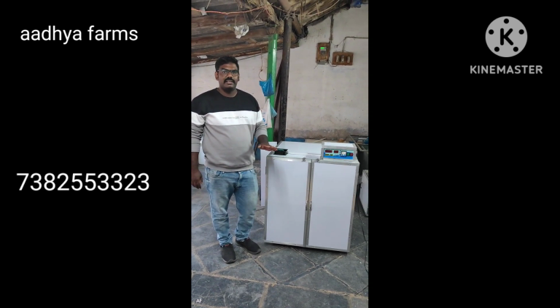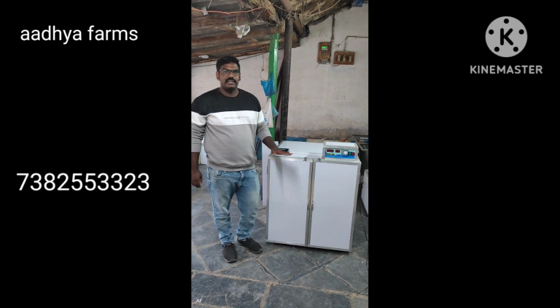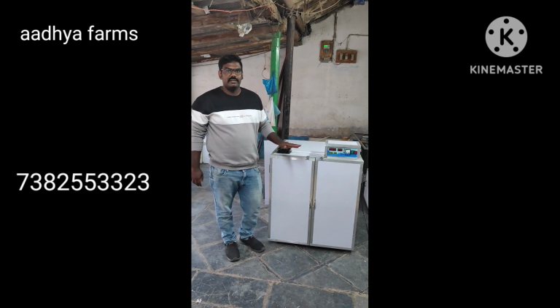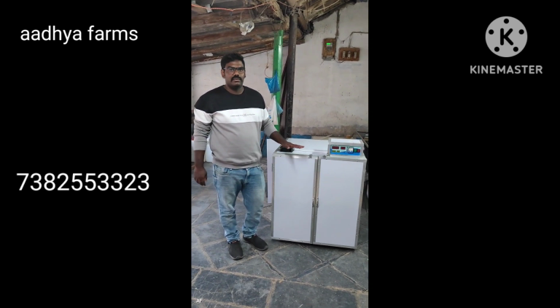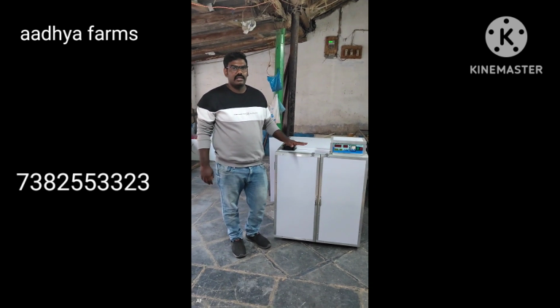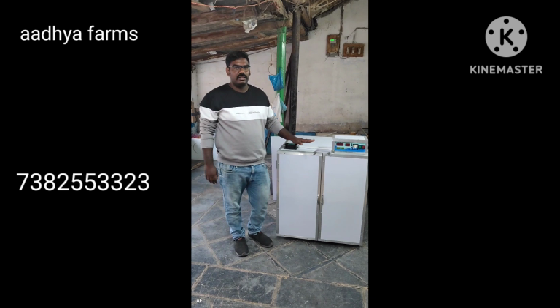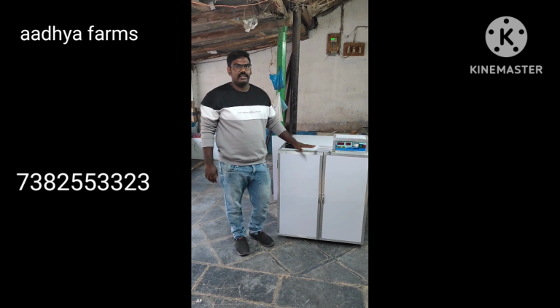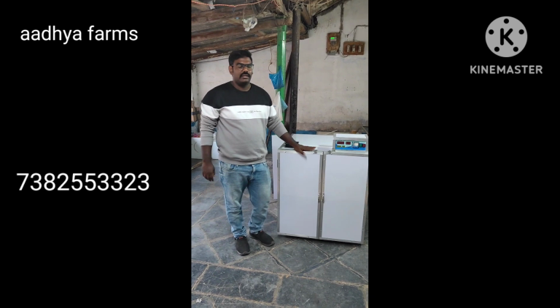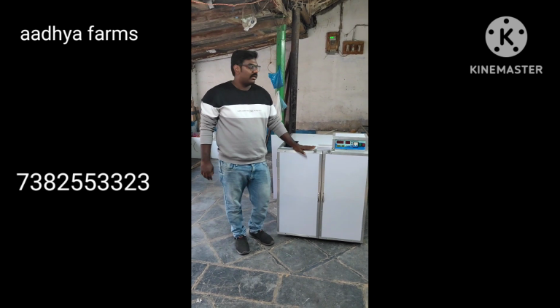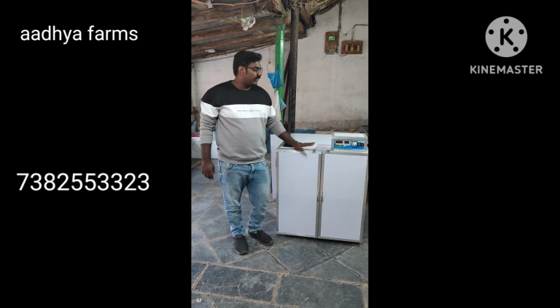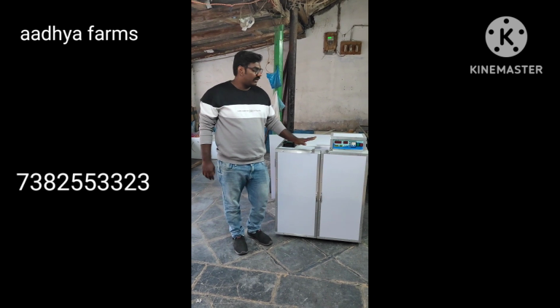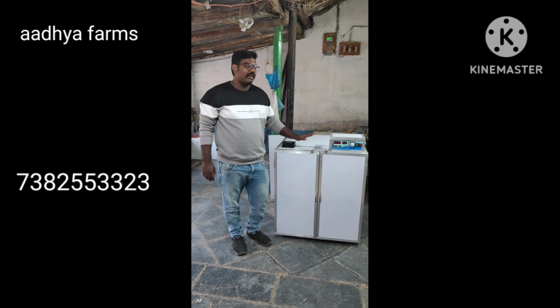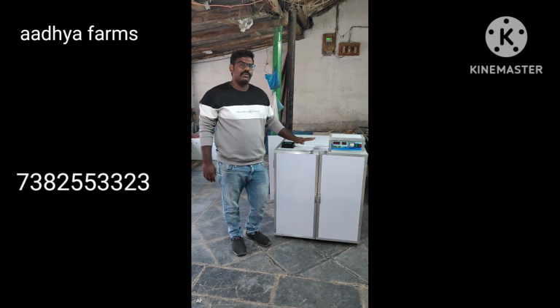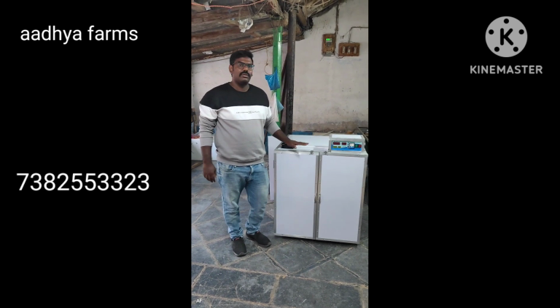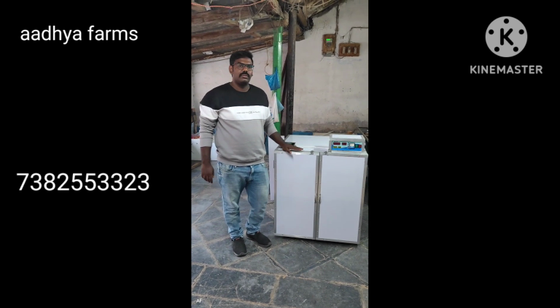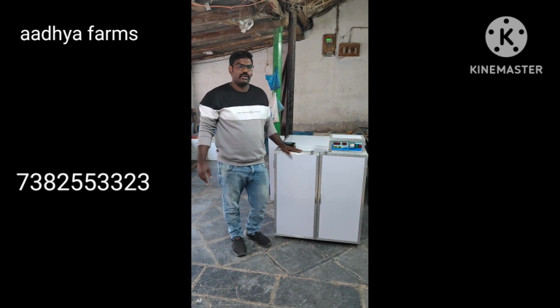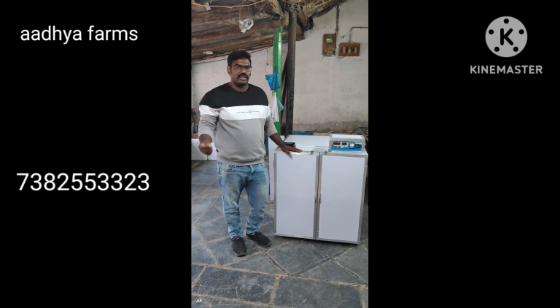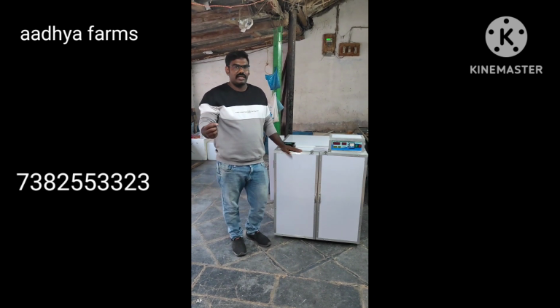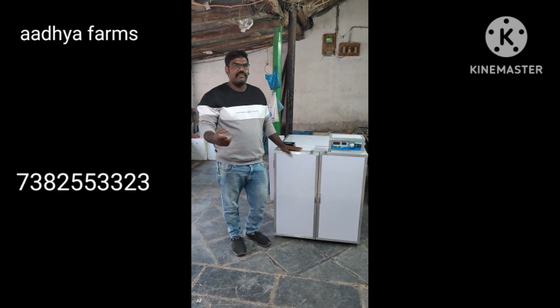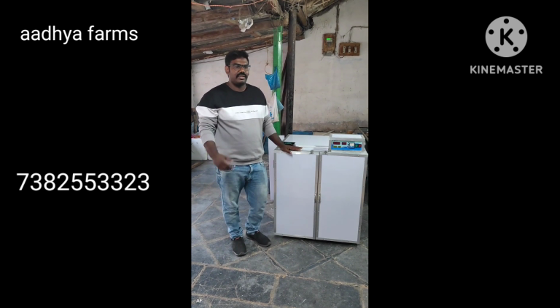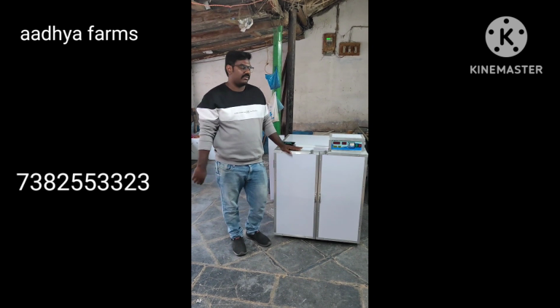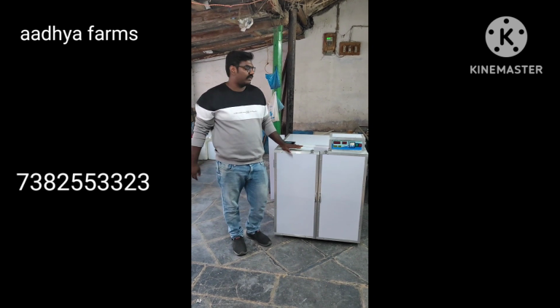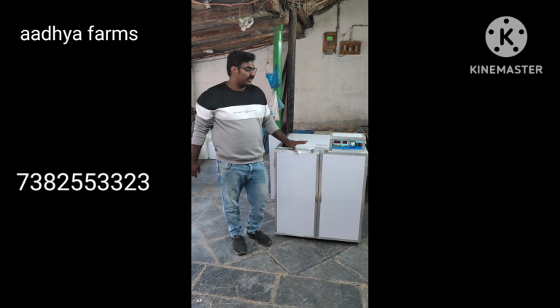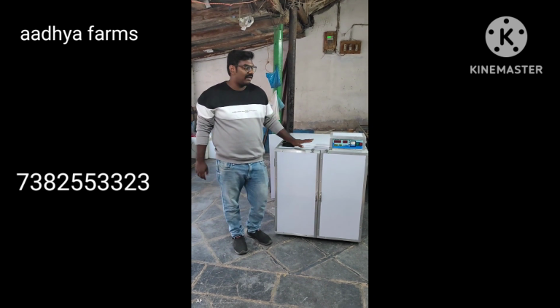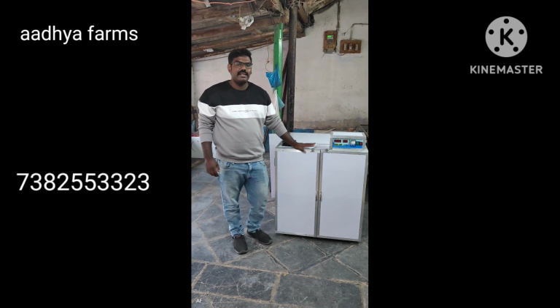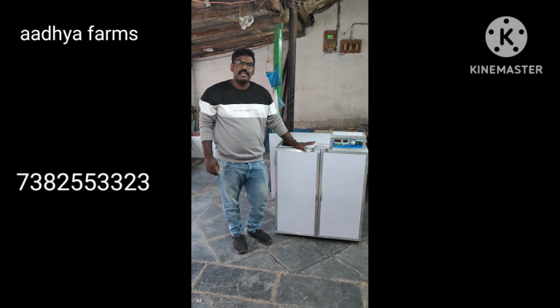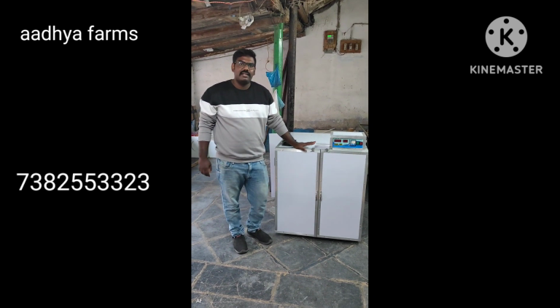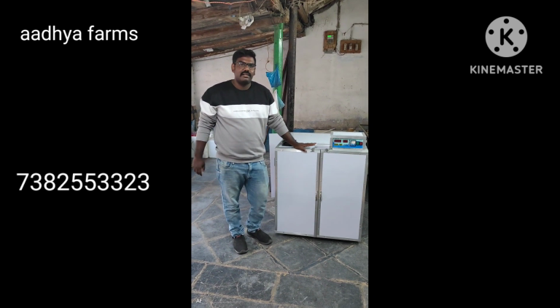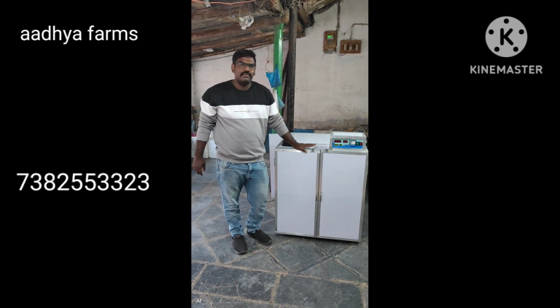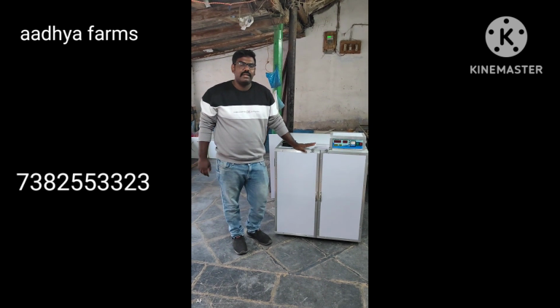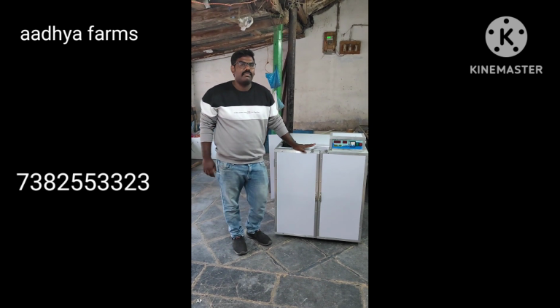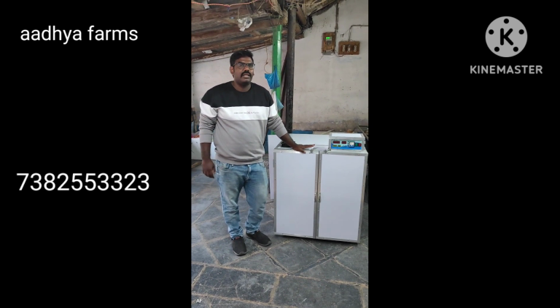I'll give you a clarification on the video. I don't want to show you the body on the galvanized iron frame — I'm going to show you the body.